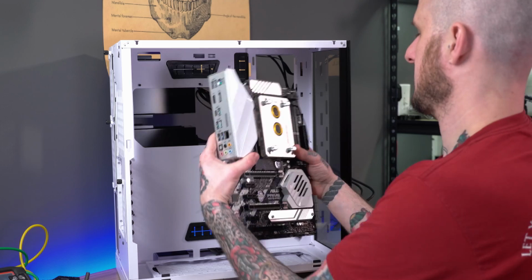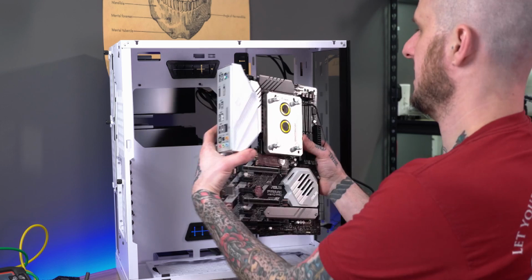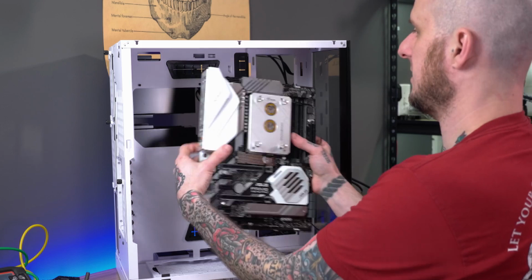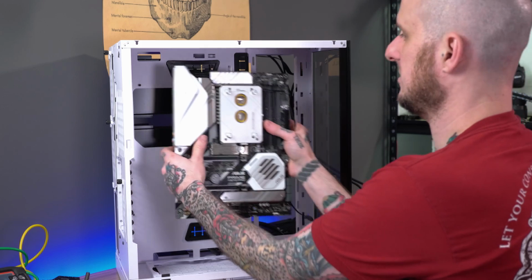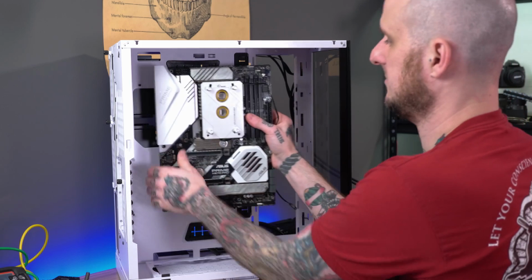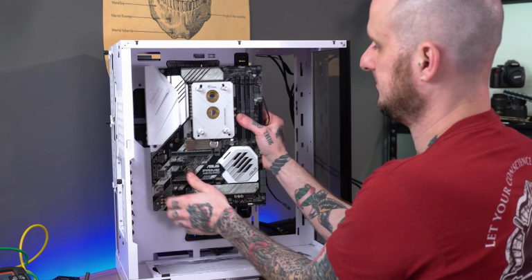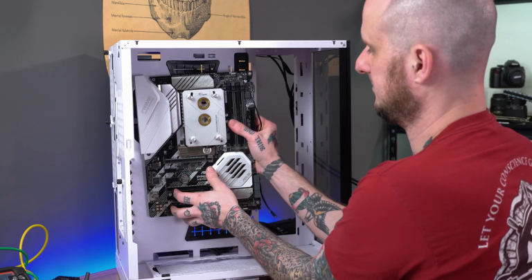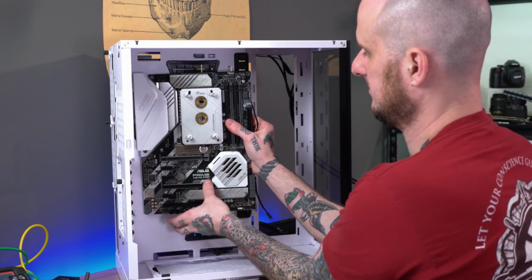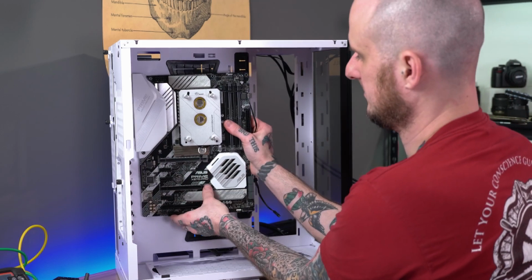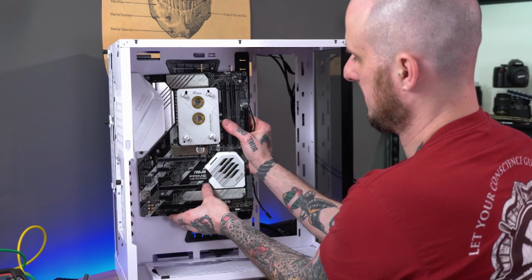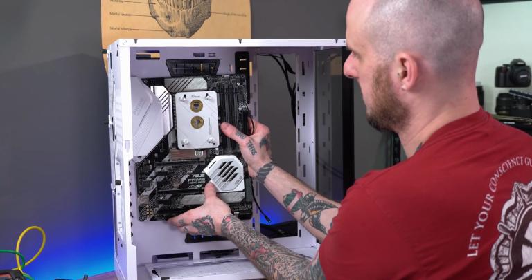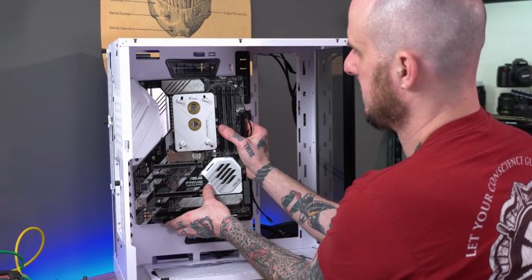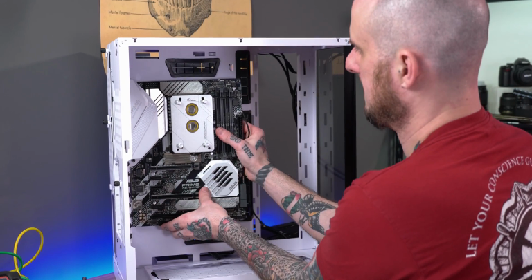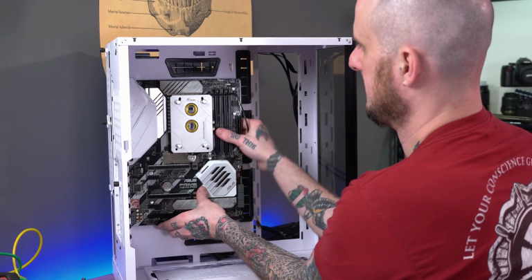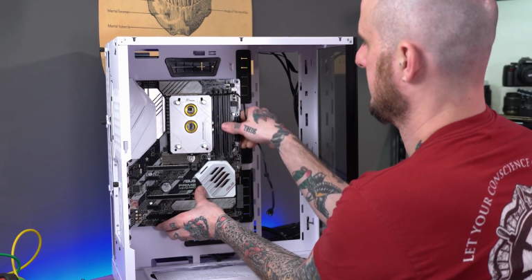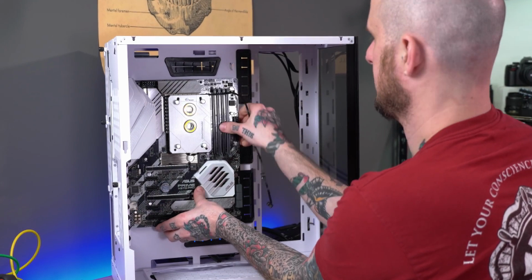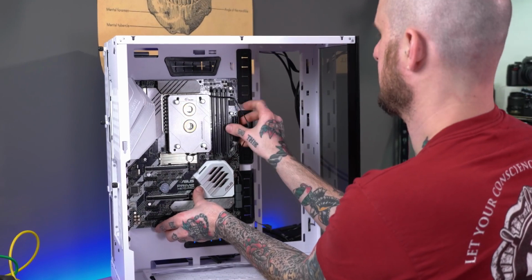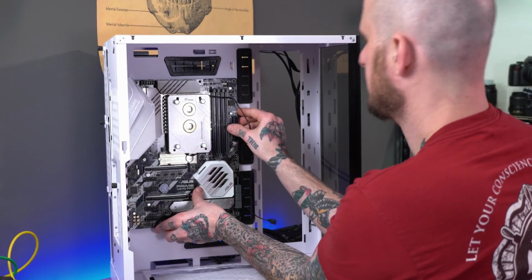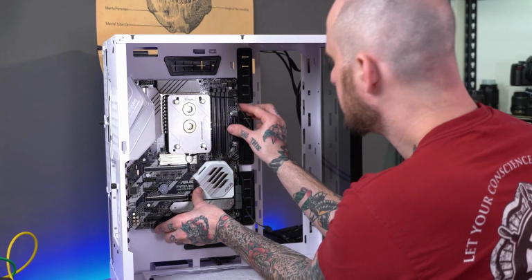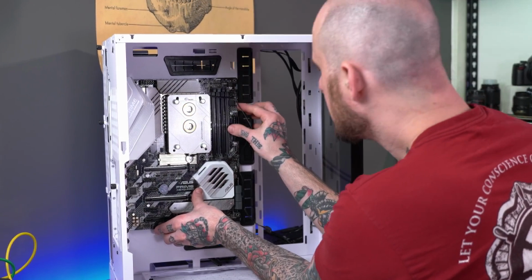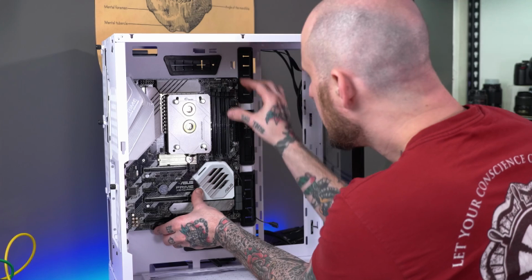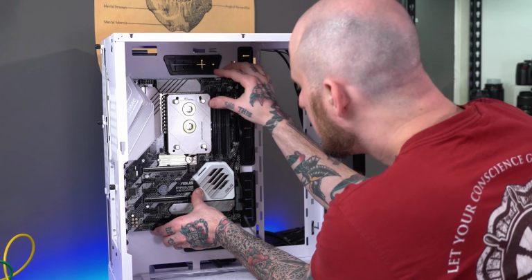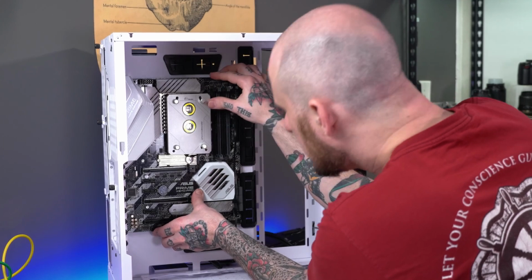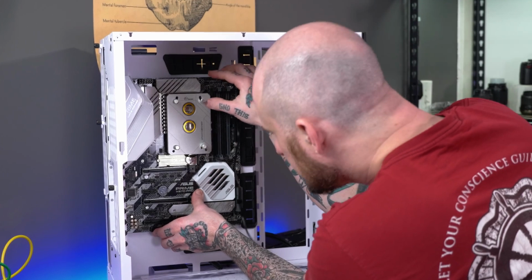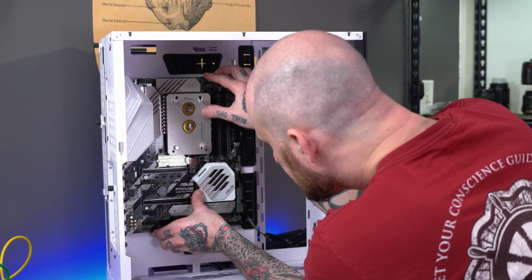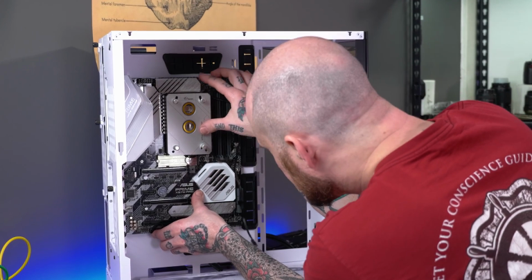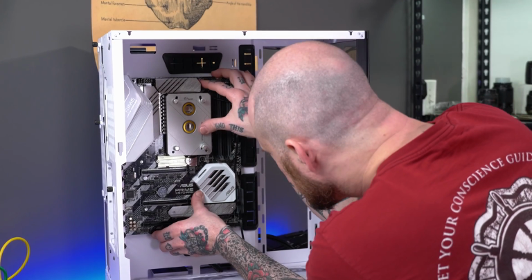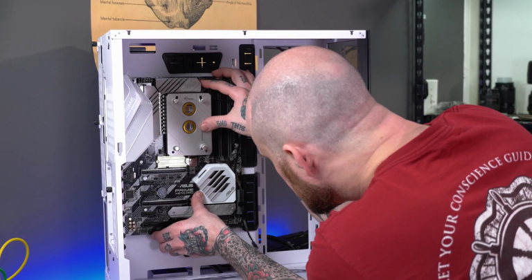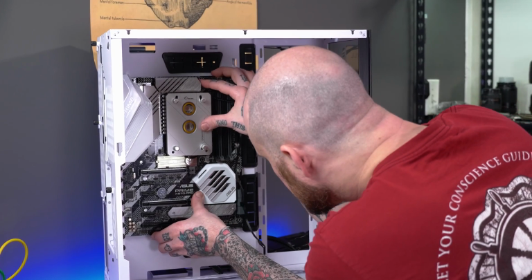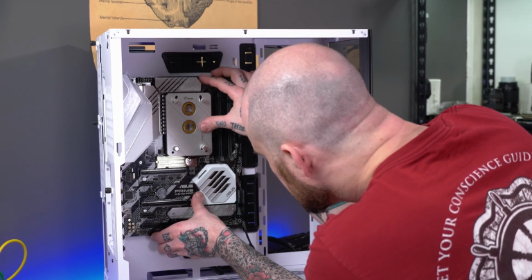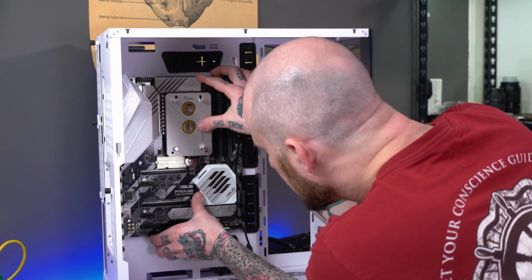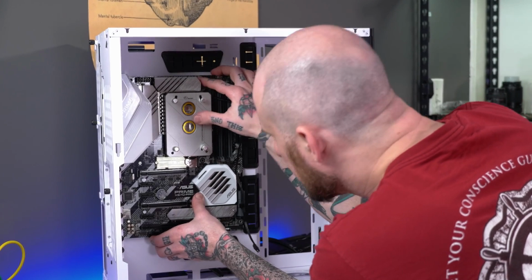Now it's time to get the motherboard mounted up in the case so we can continue mounting all the other hardware and get ready for plumbing the cooling system.